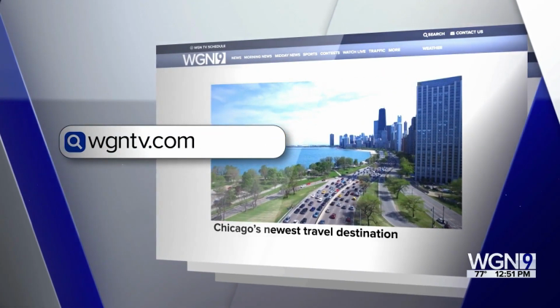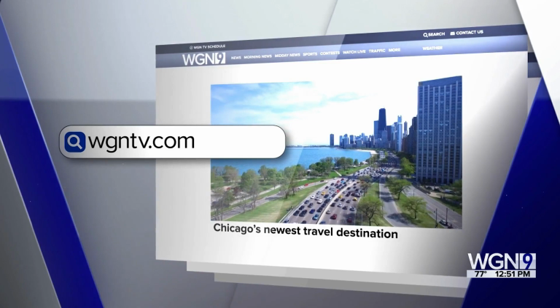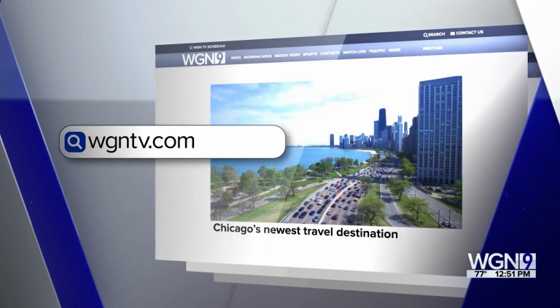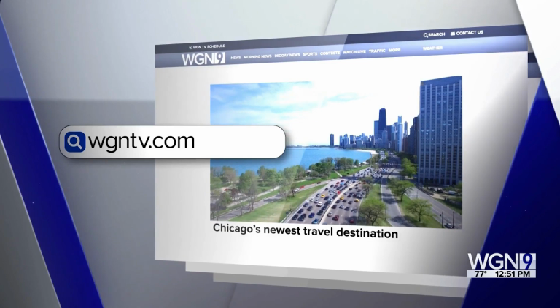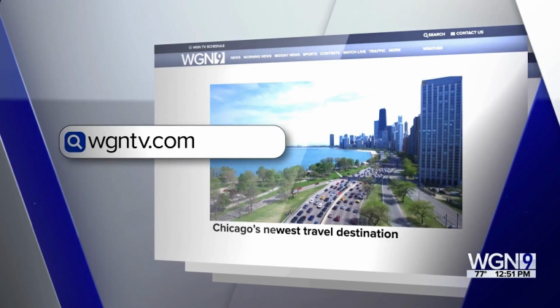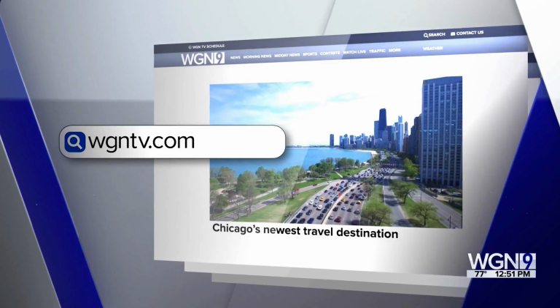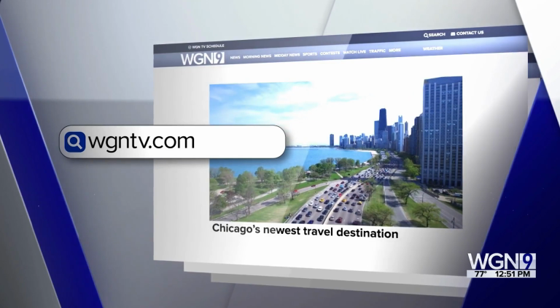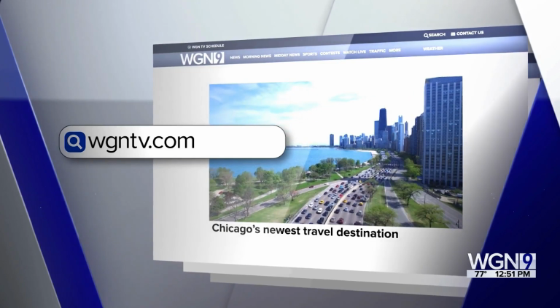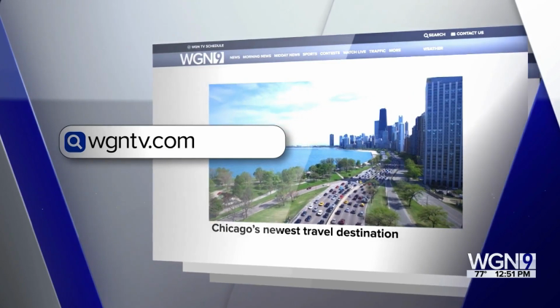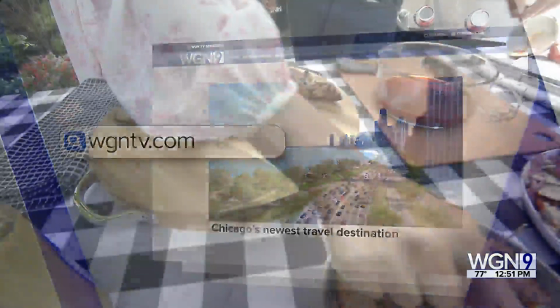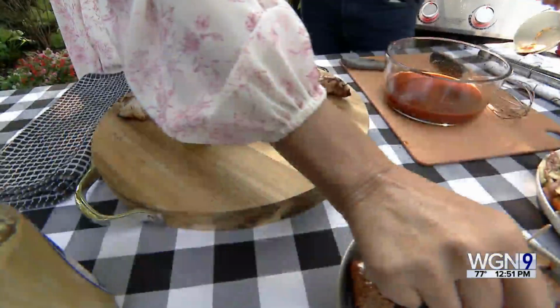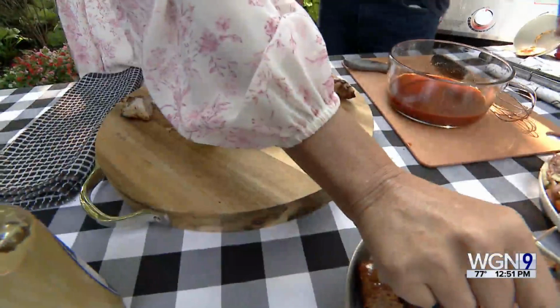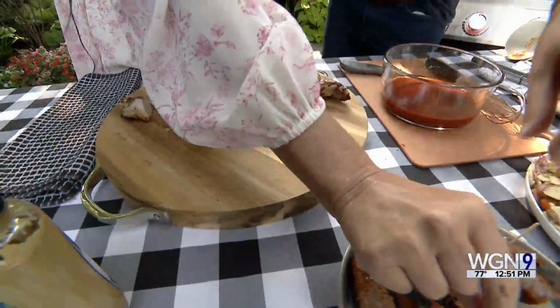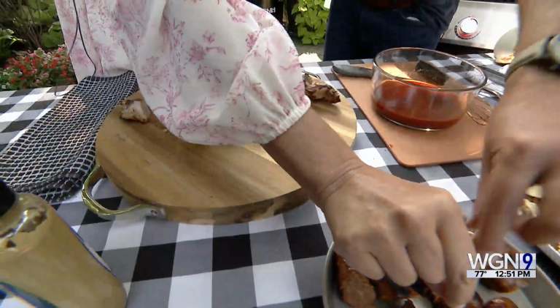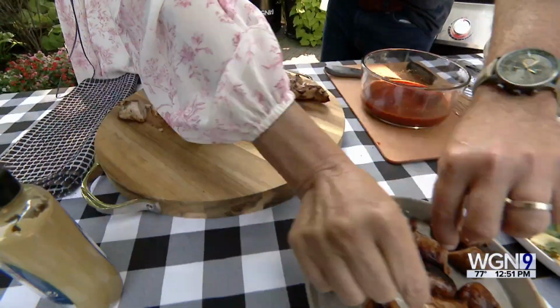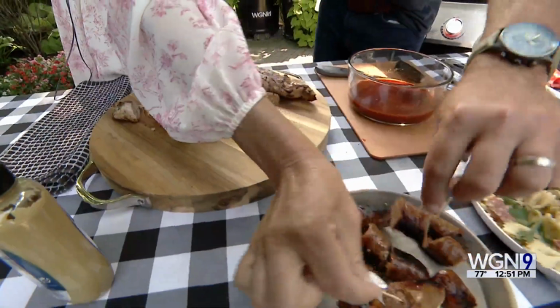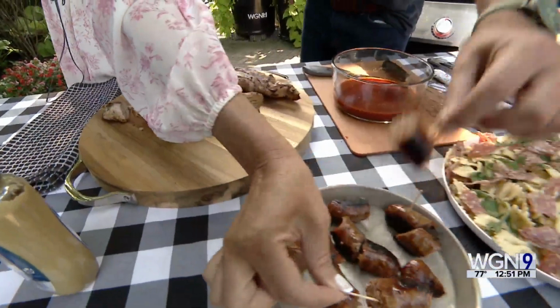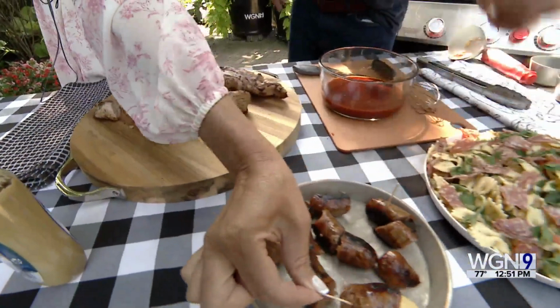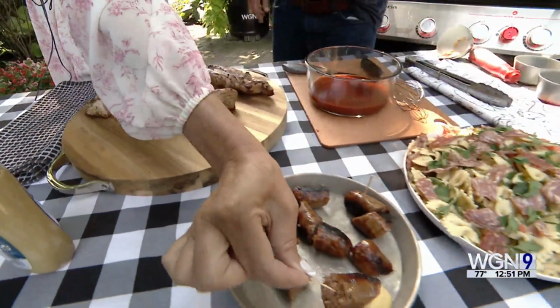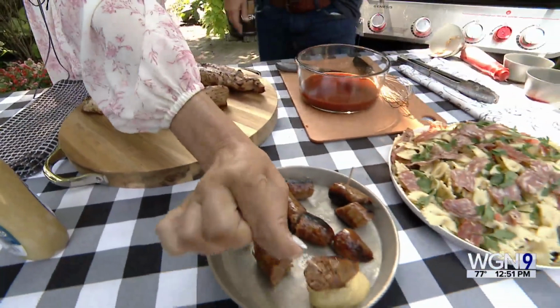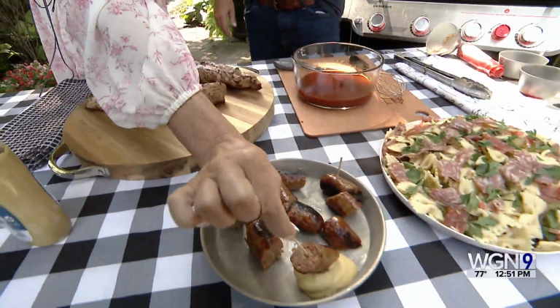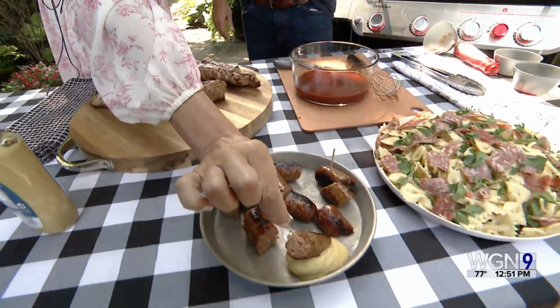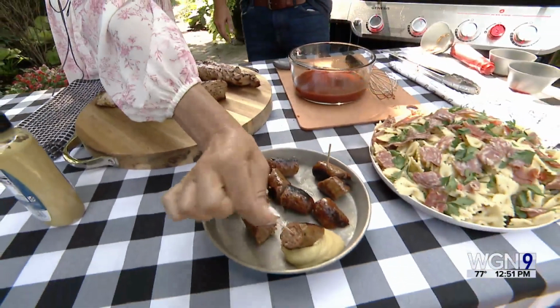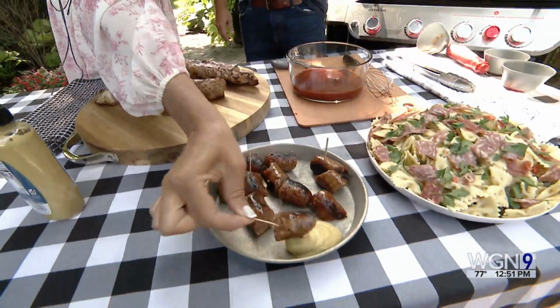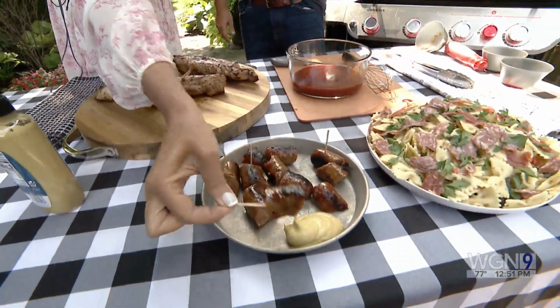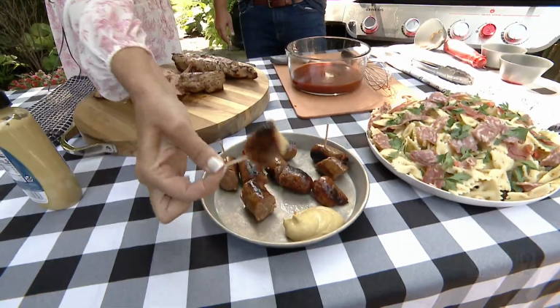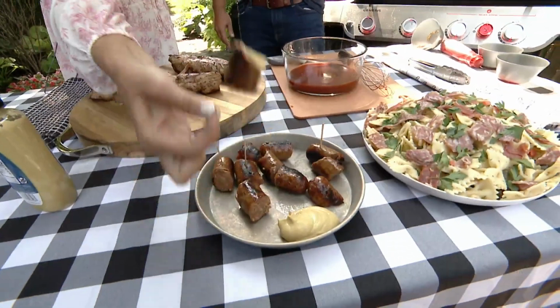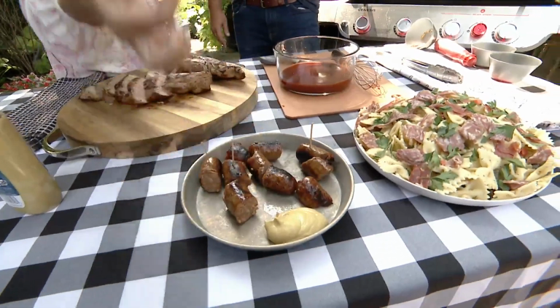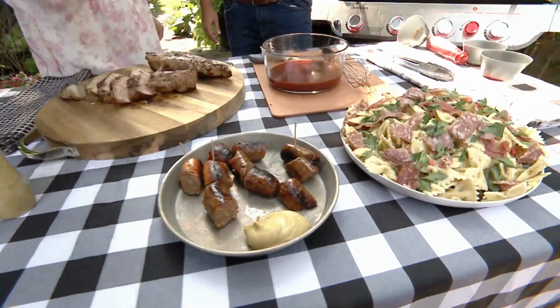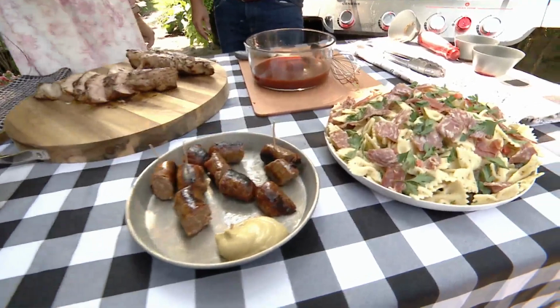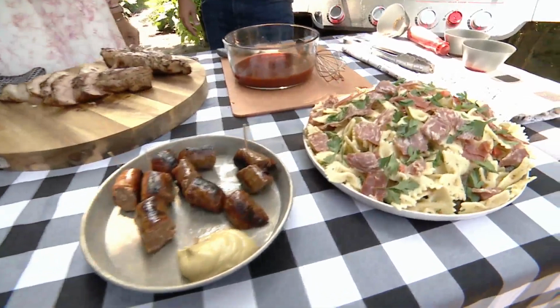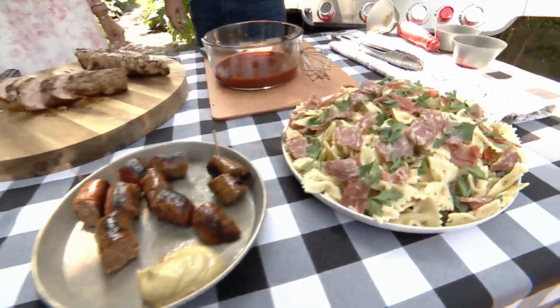Time to start with the sausage — hot off the grill. Yum!